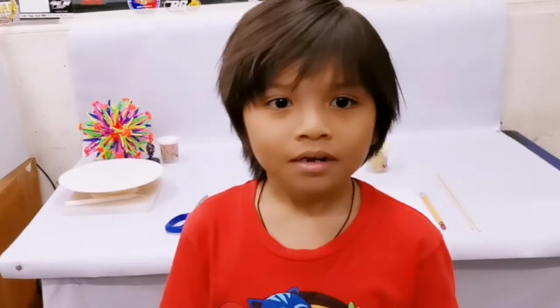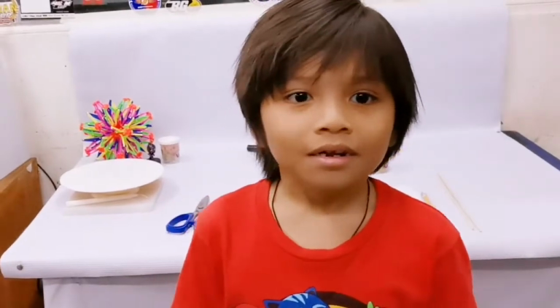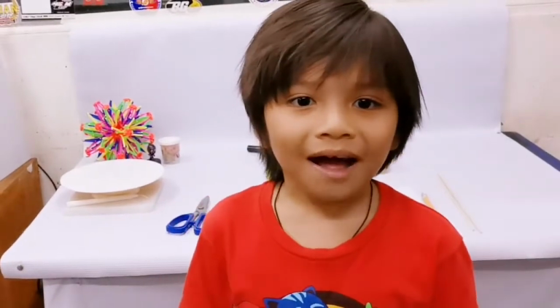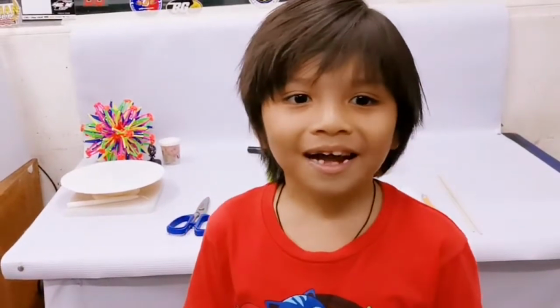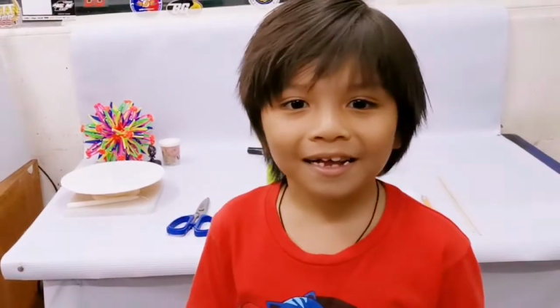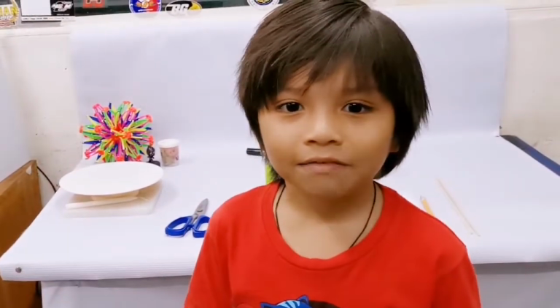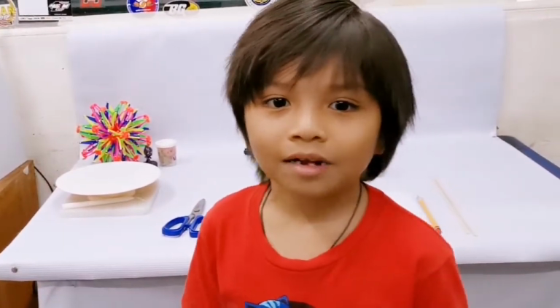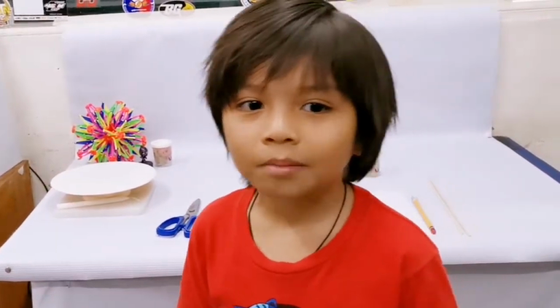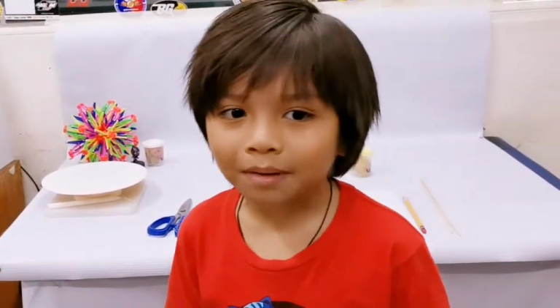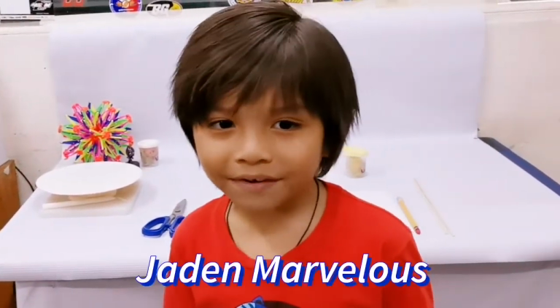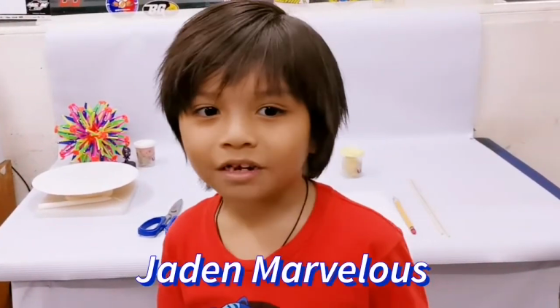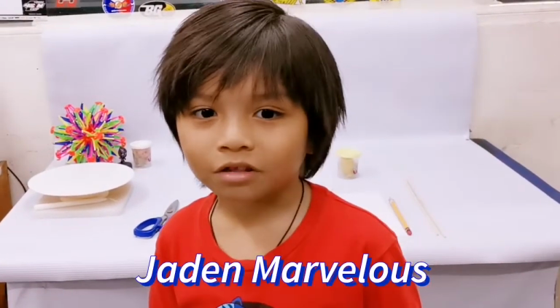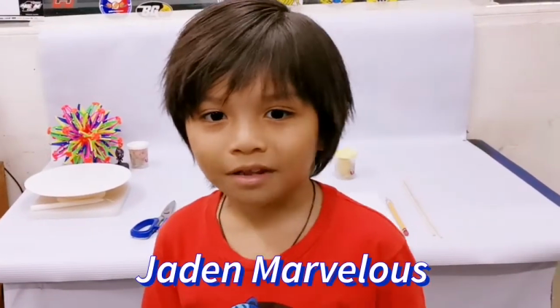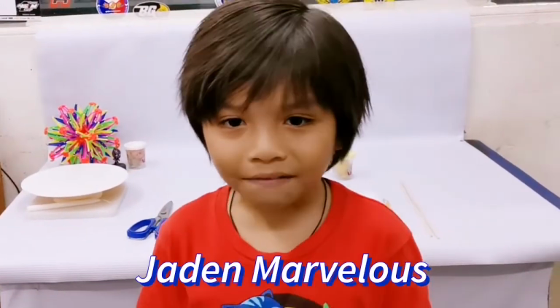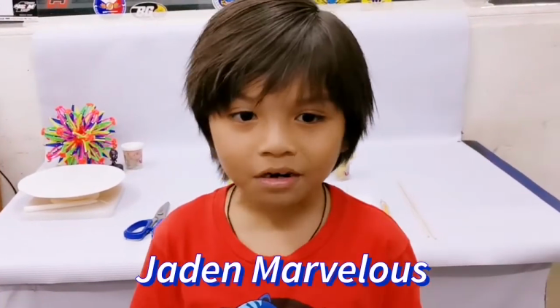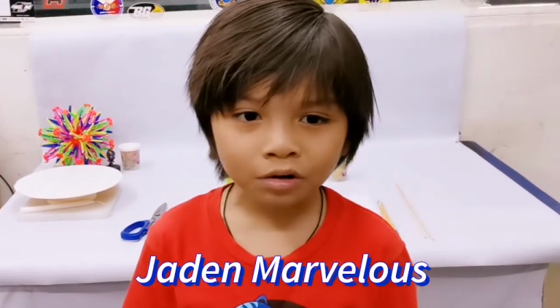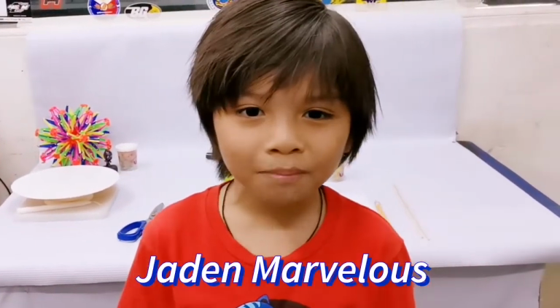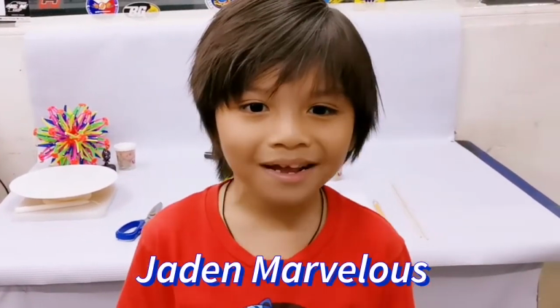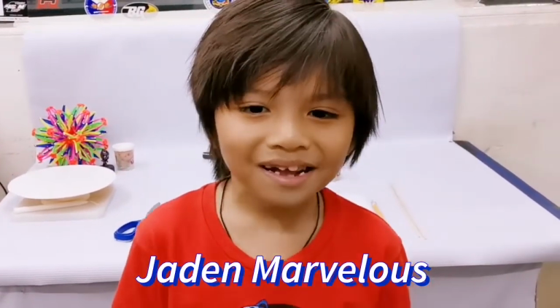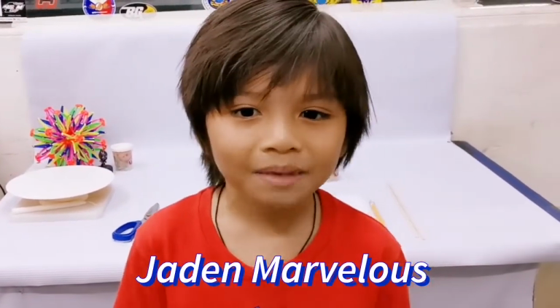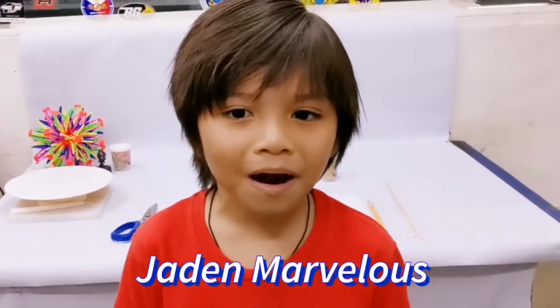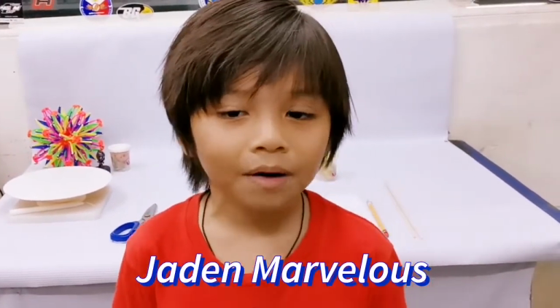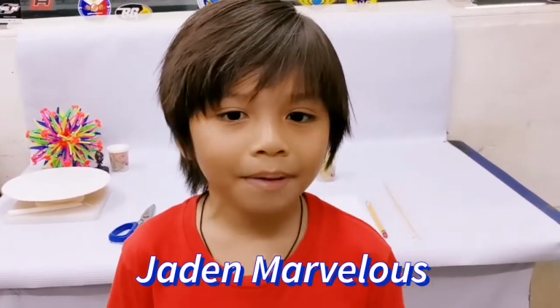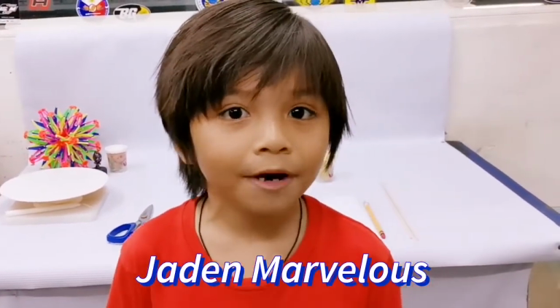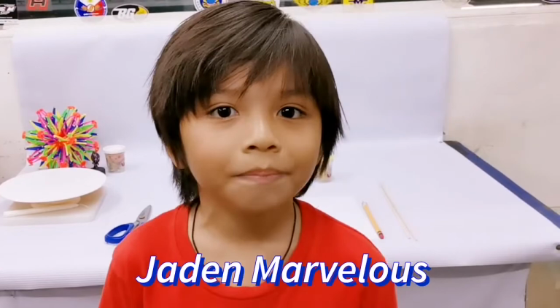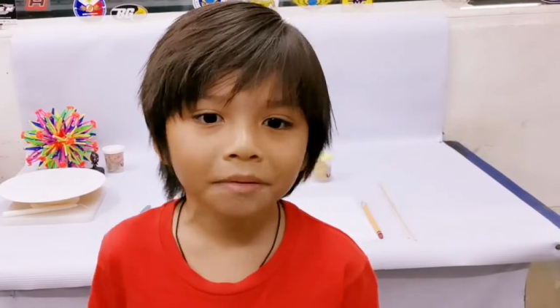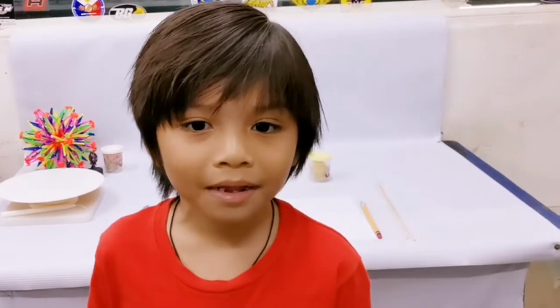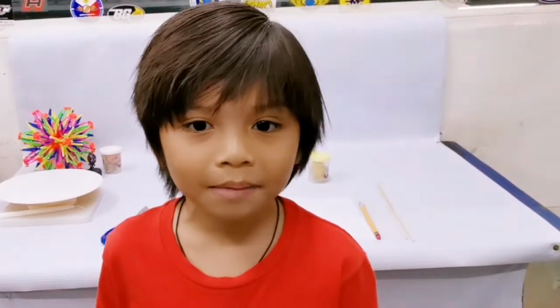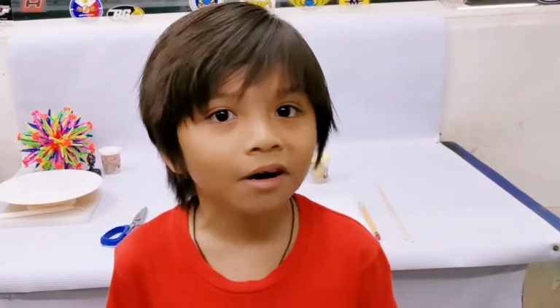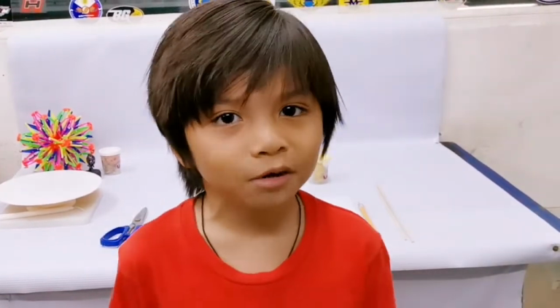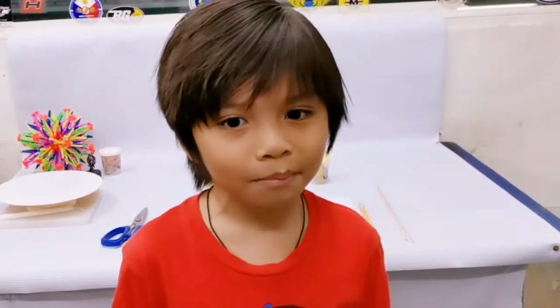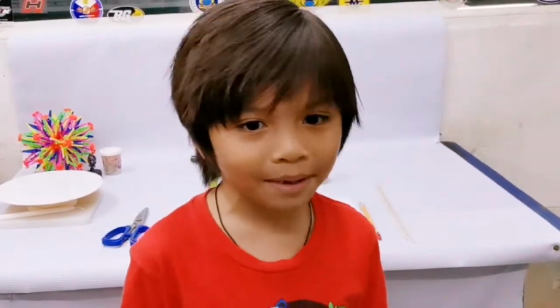Hi guys, welcome to my video. Today we're going to make a spiral paper experiment. Come on, join me.